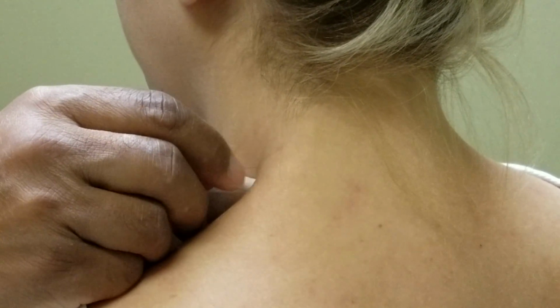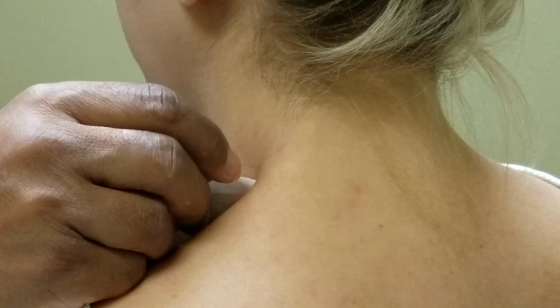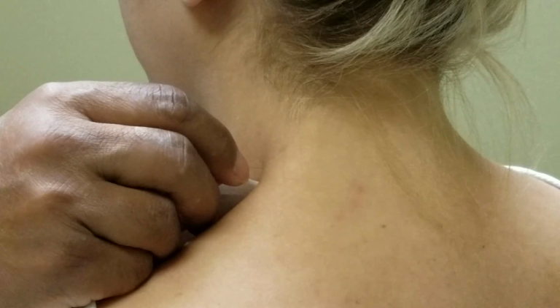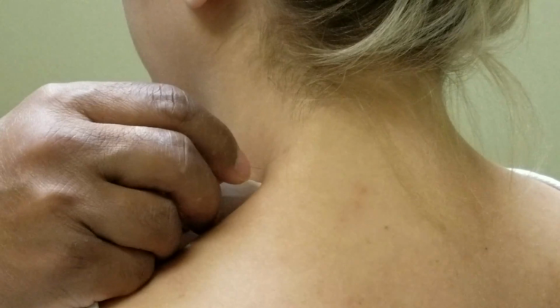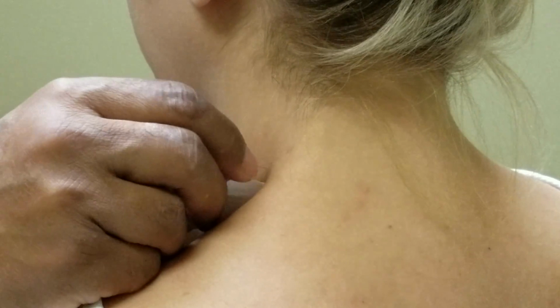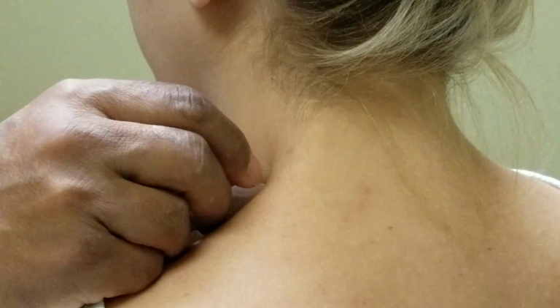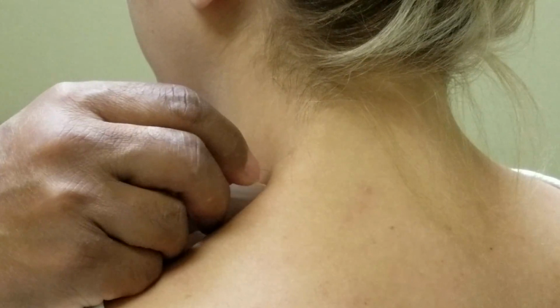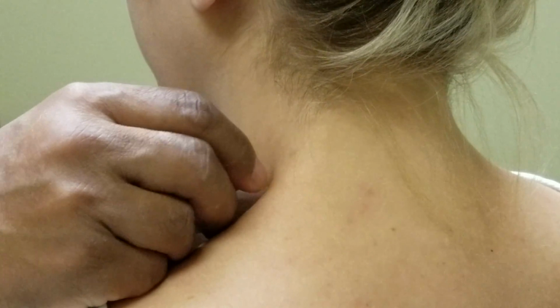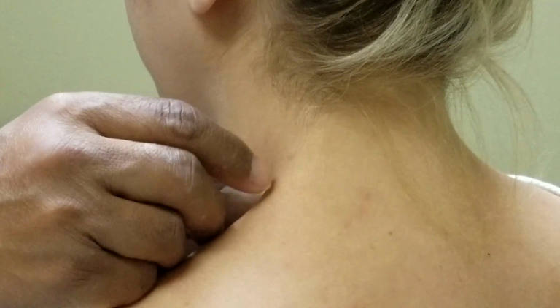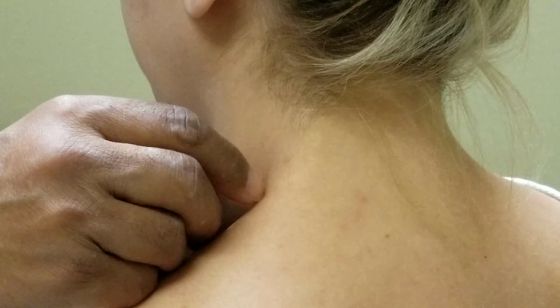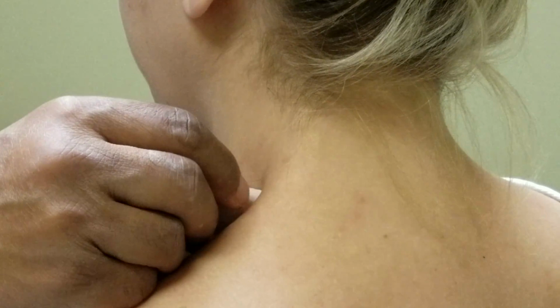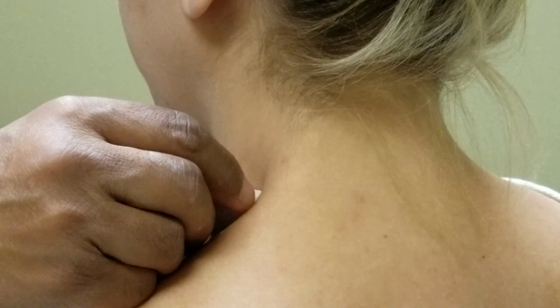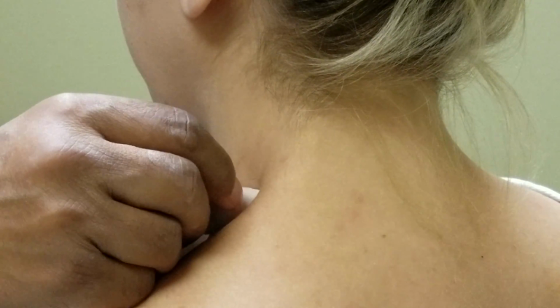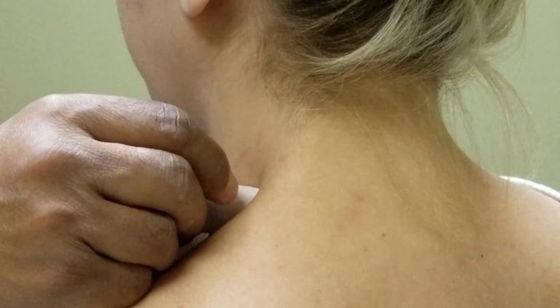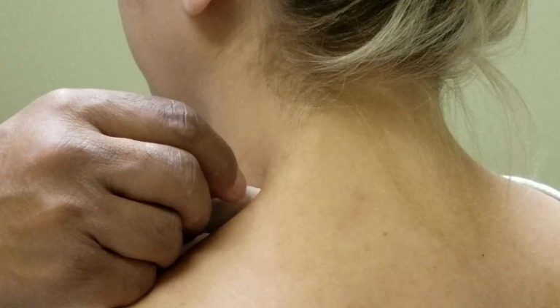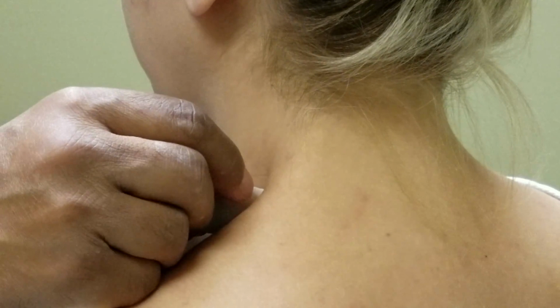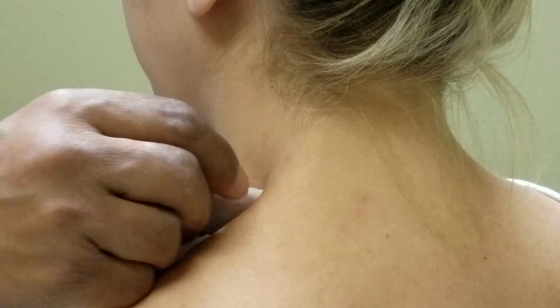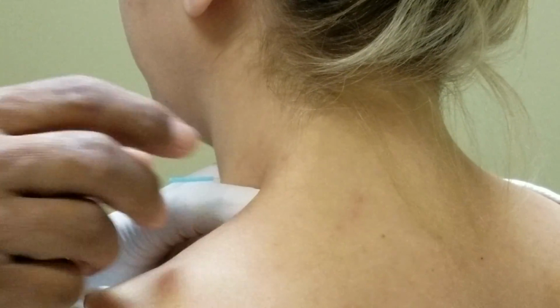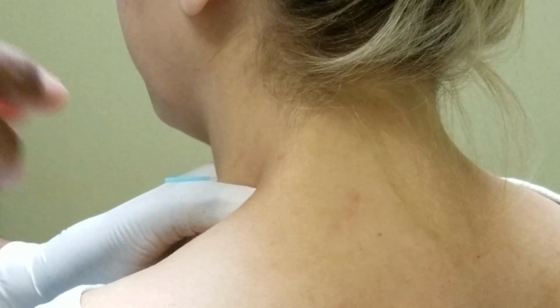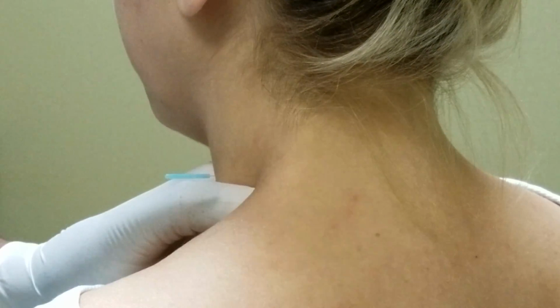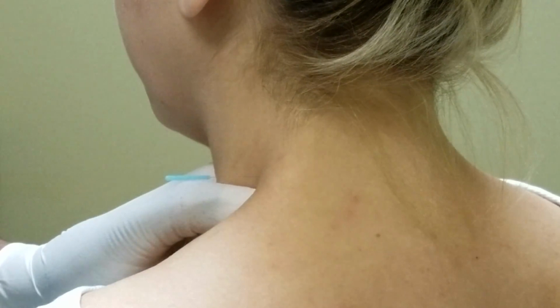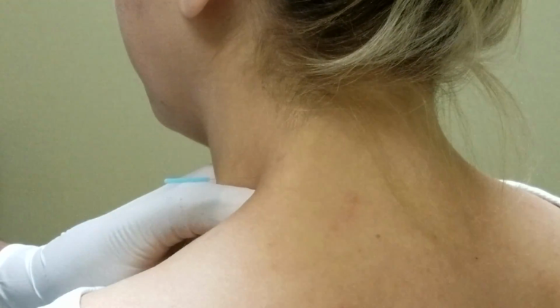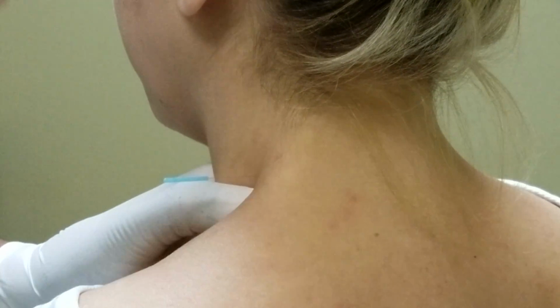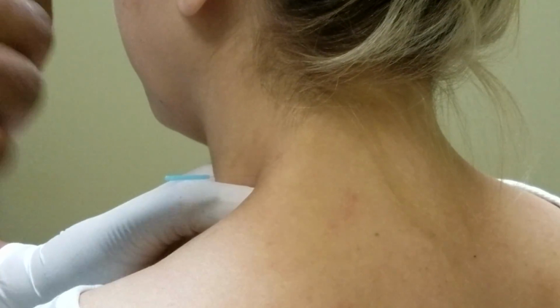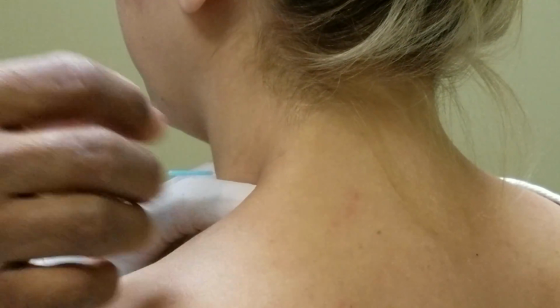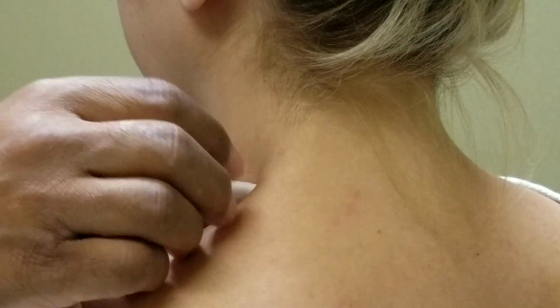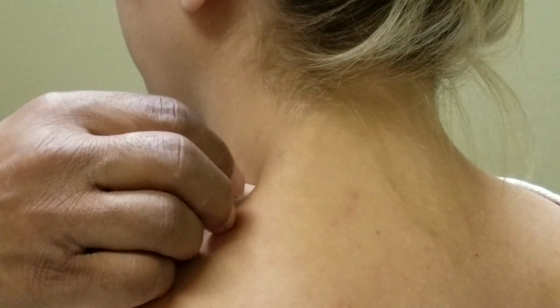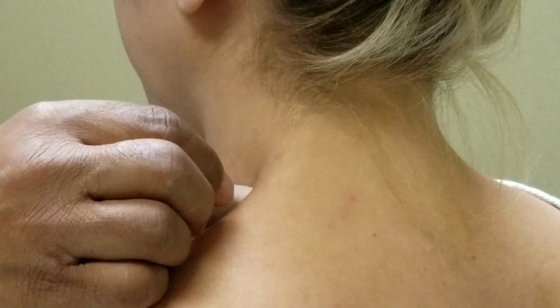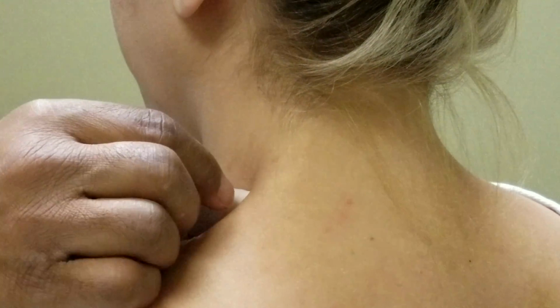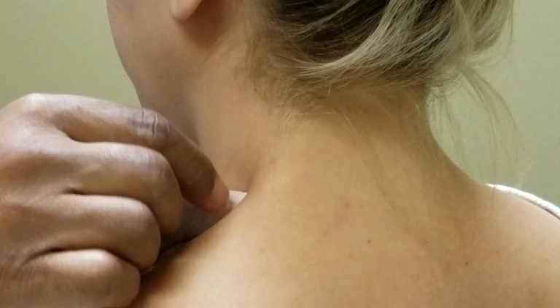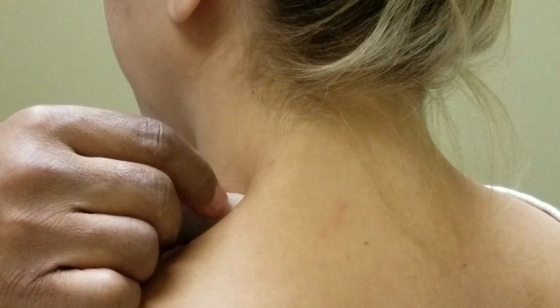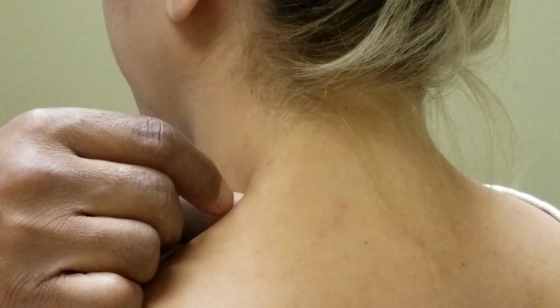You okay? Mm-hmm. And what I'm doing is it's under my finger, and I'm rolling it.